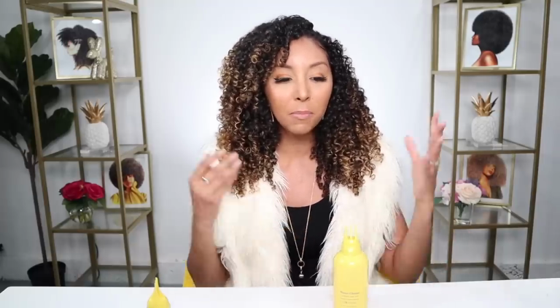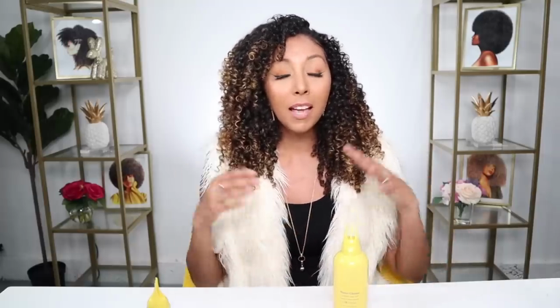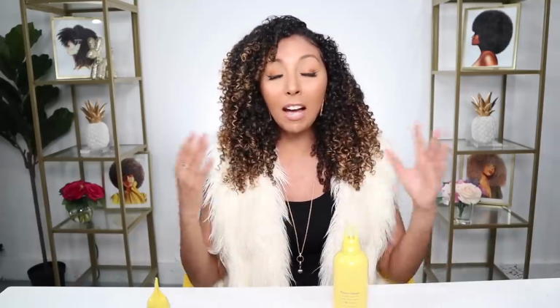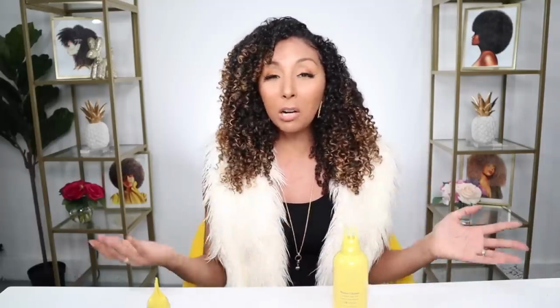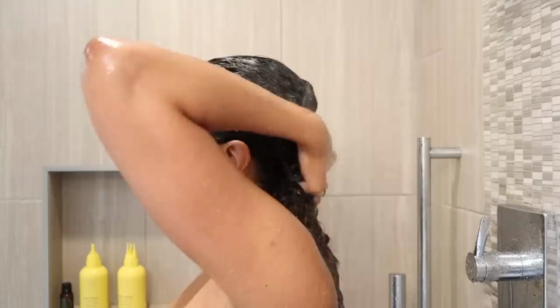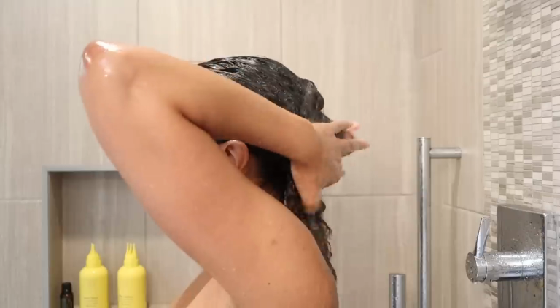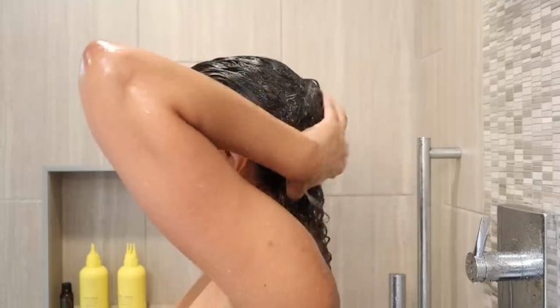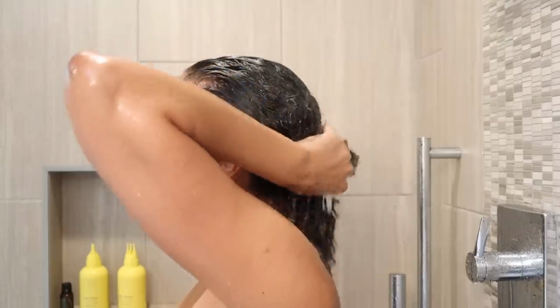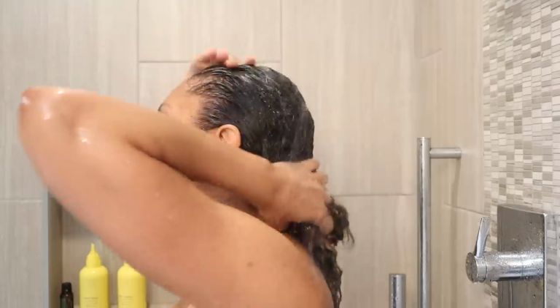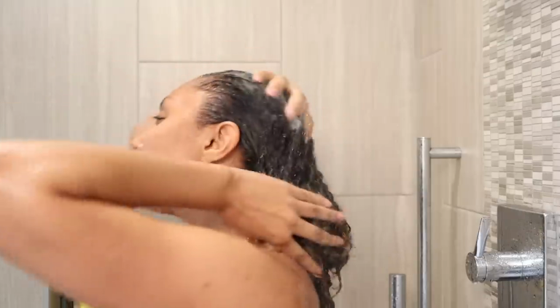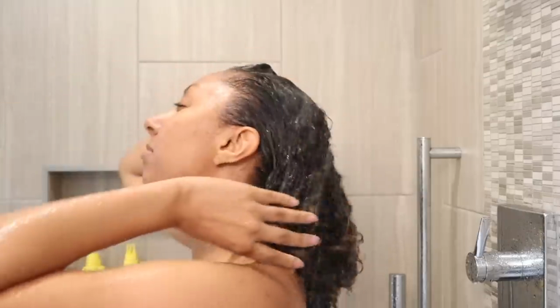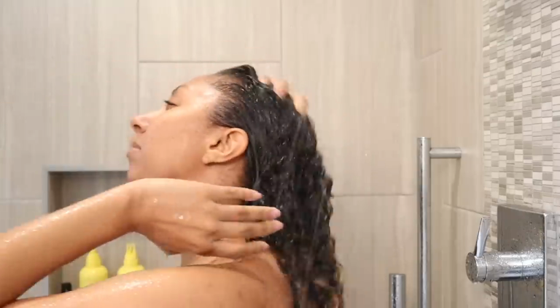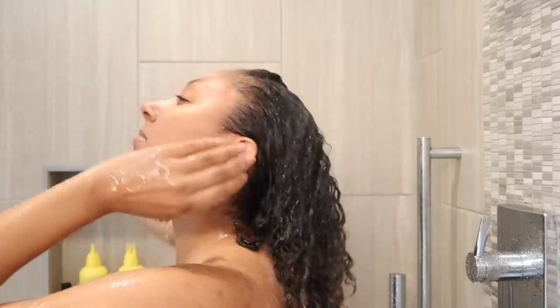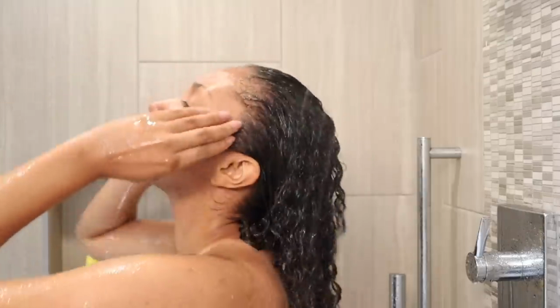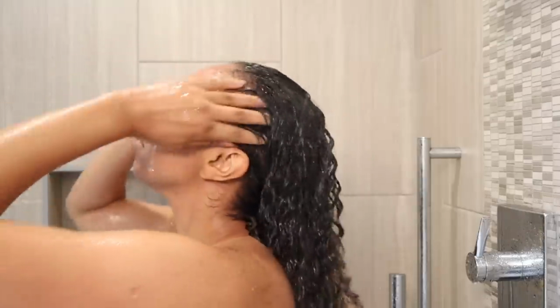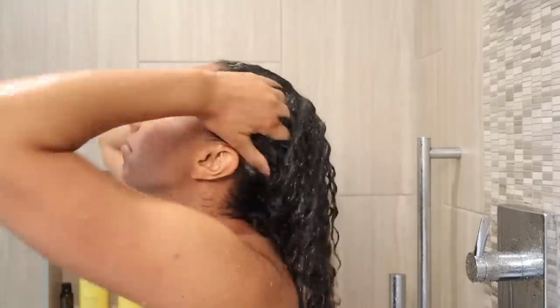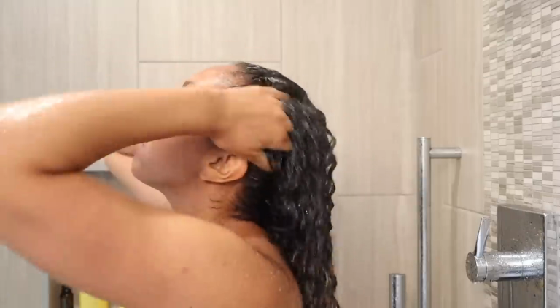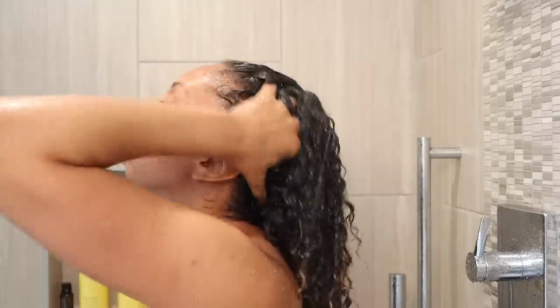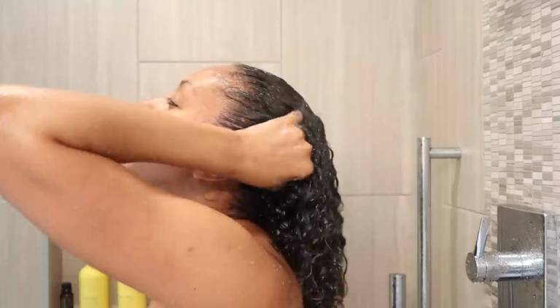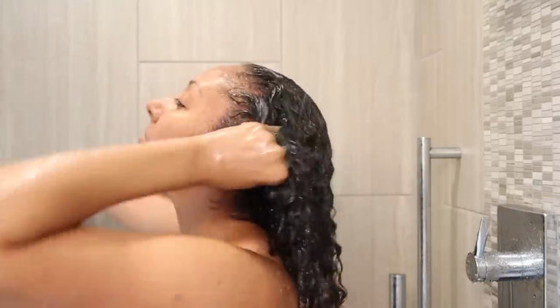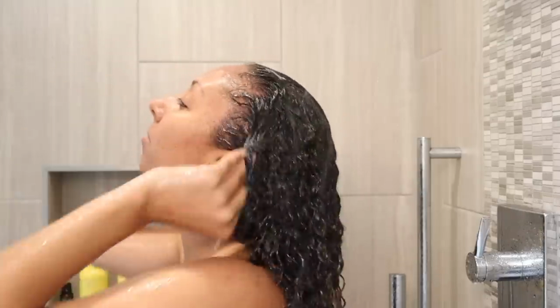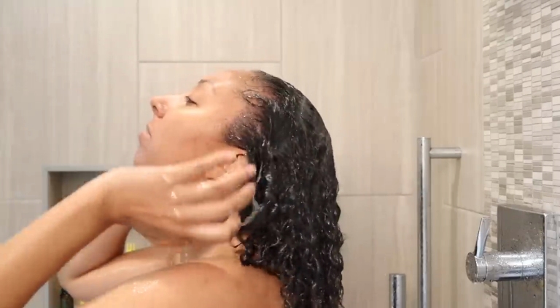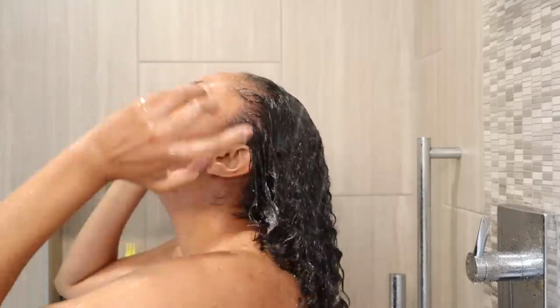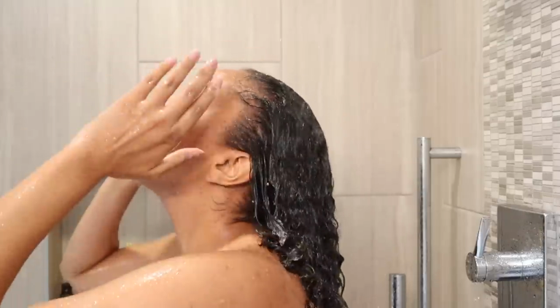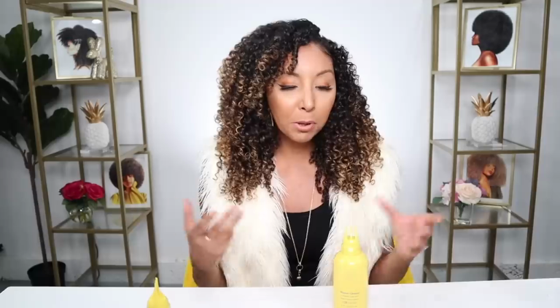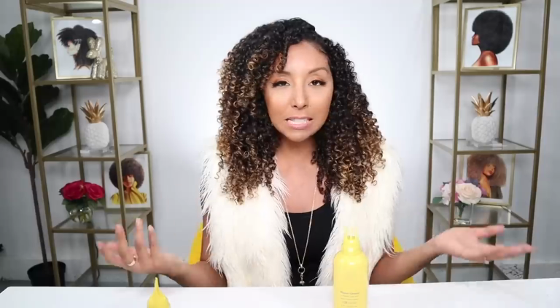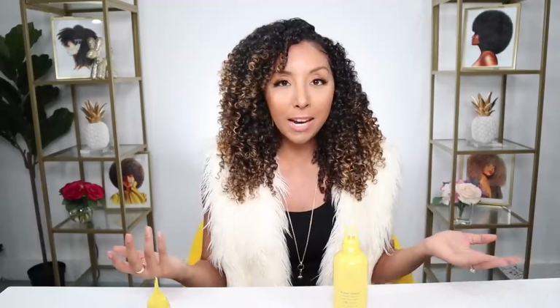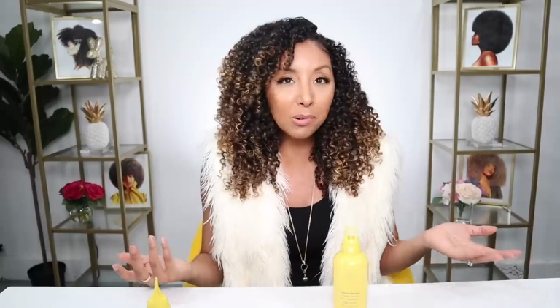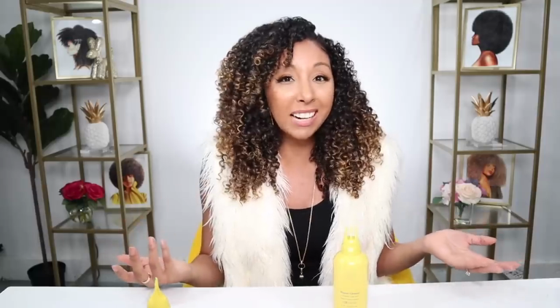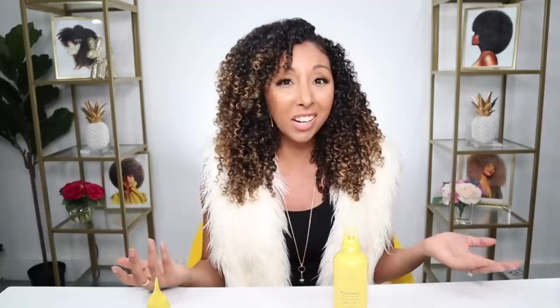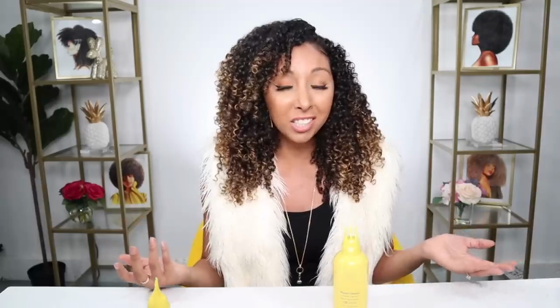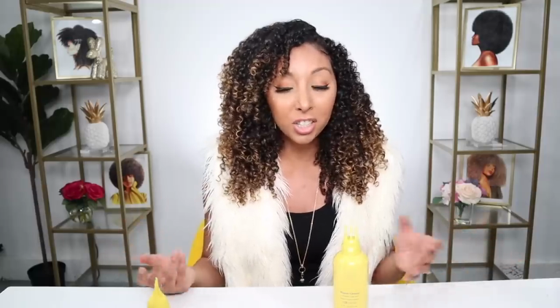I usually like a product that lathers because it makes me feel like it's clean. This didn't bubble up so I didn't feel like I was using enough. I also didn't think it should travel down to the lengths of my hair — it's great for your scalp, but it made me want to use a shampoo after for the rest of my hair. After rinsing, my roots felt clean but the rest of my hair was kind of untouched.